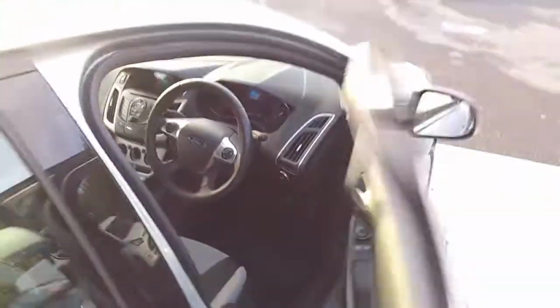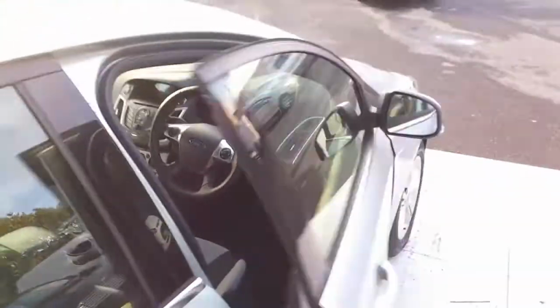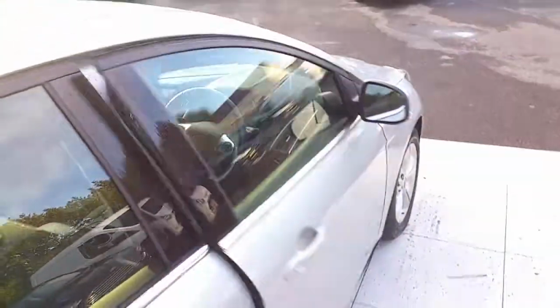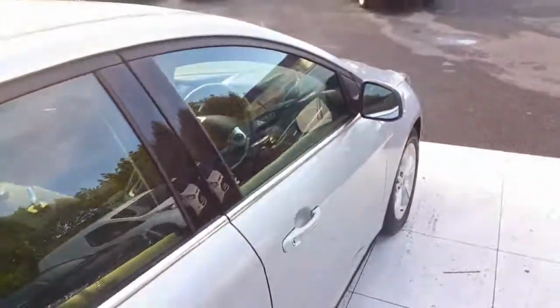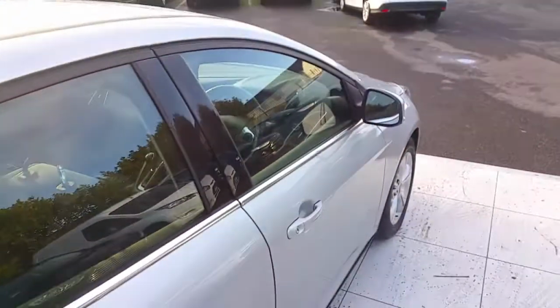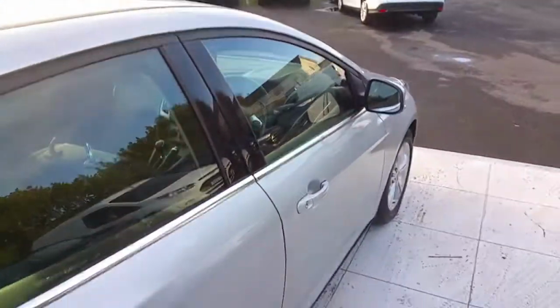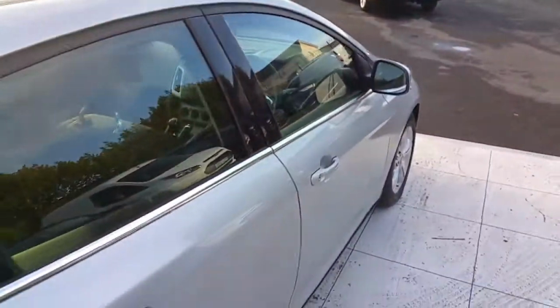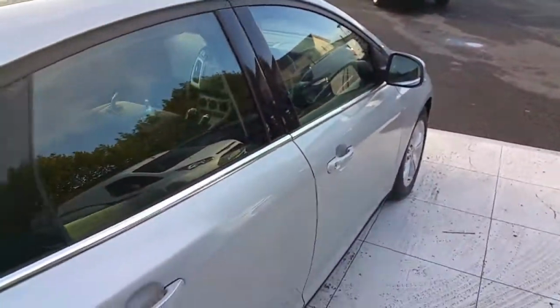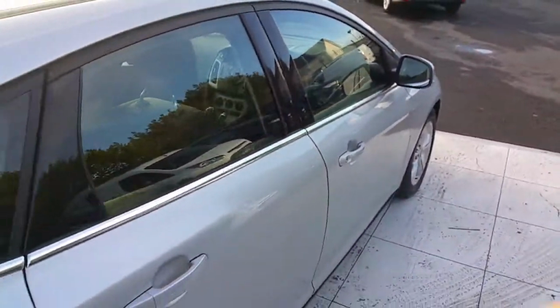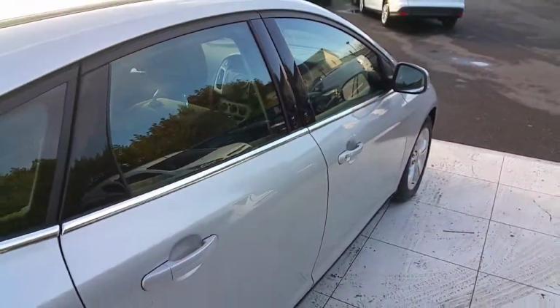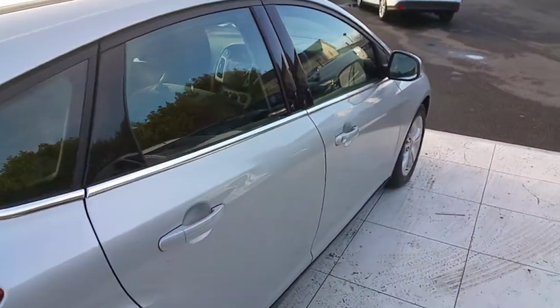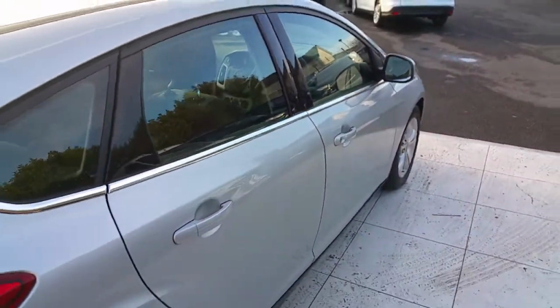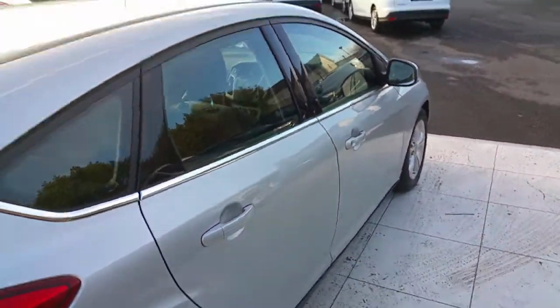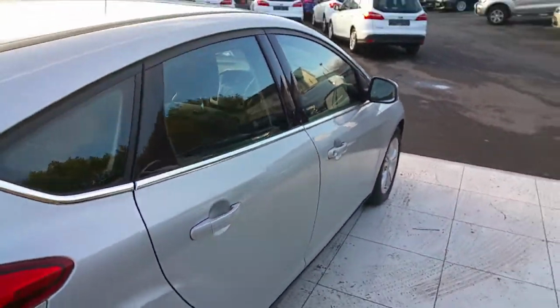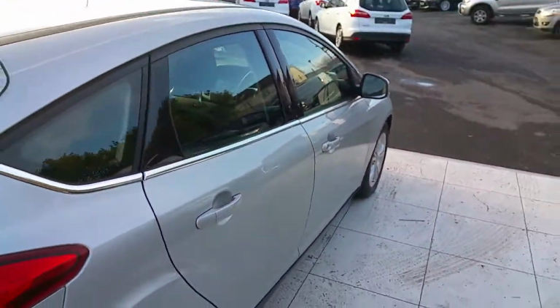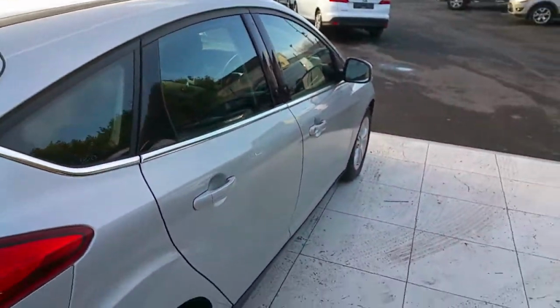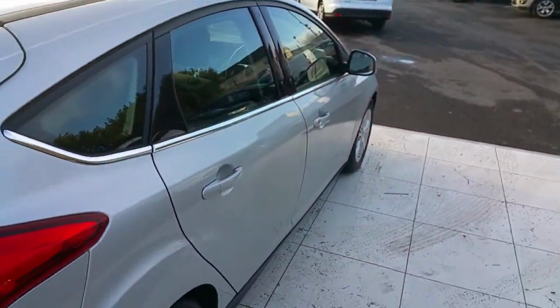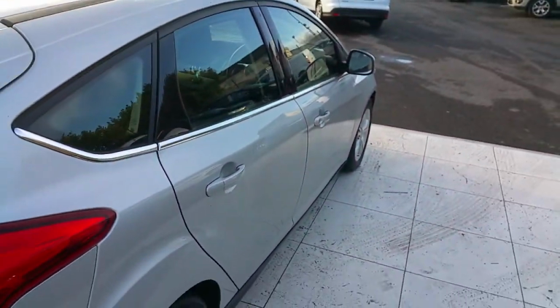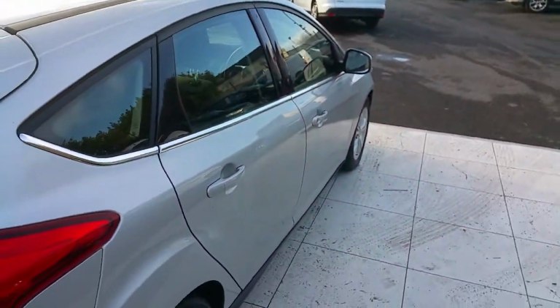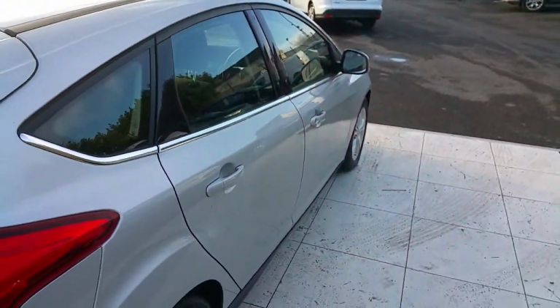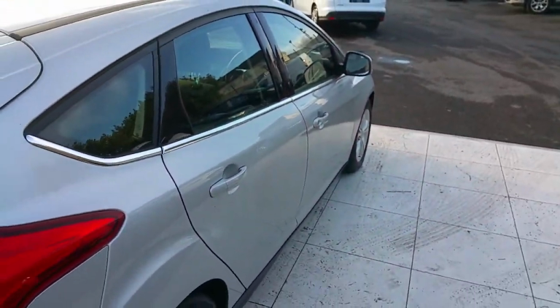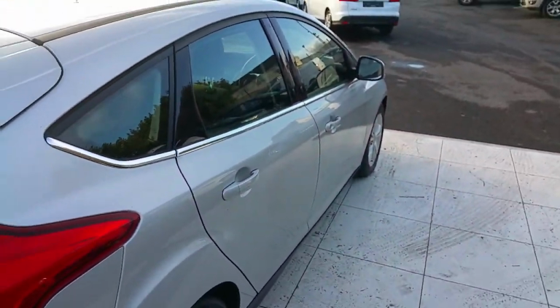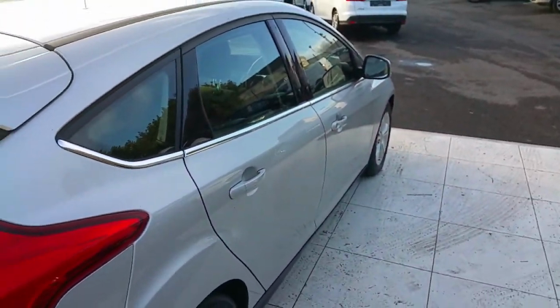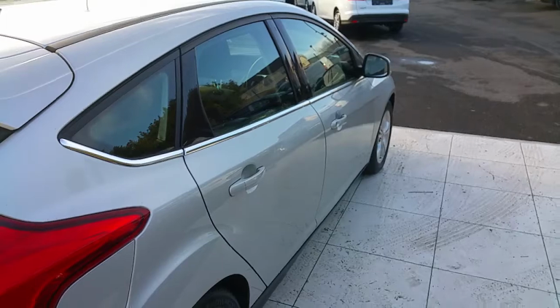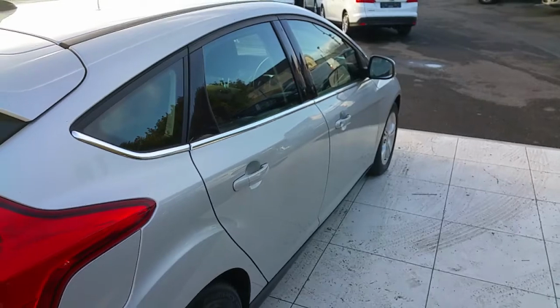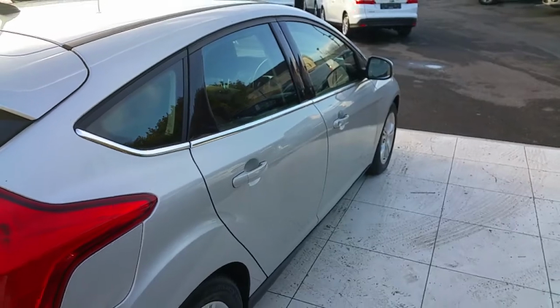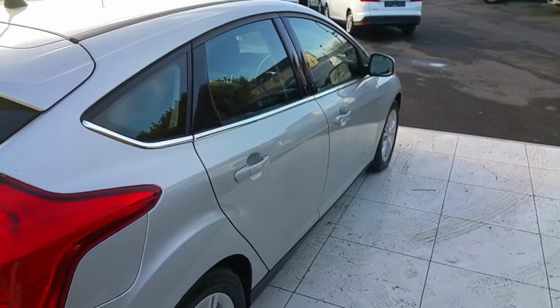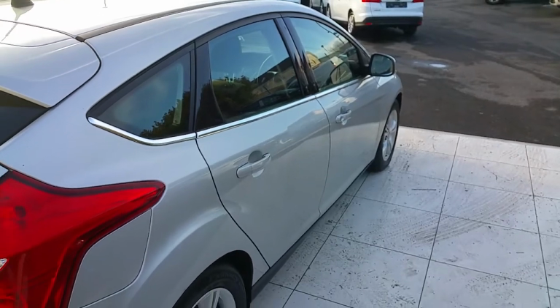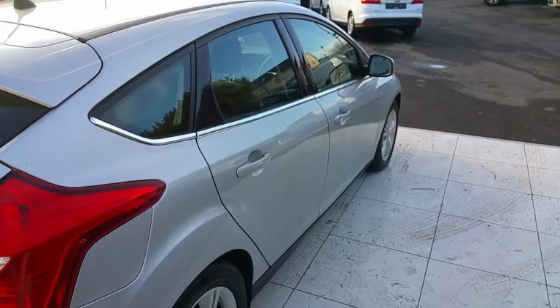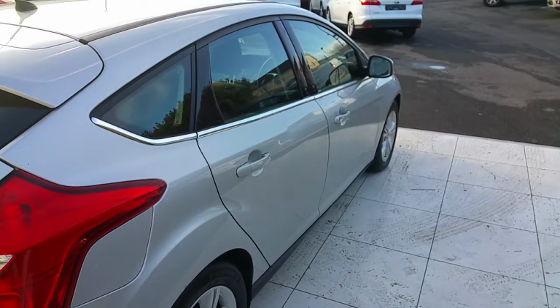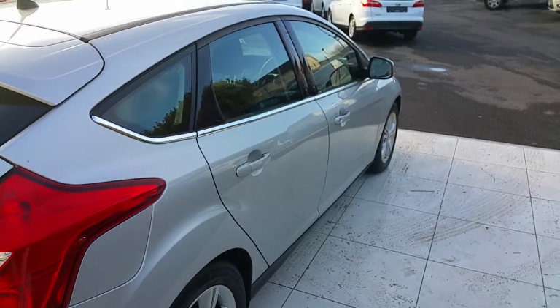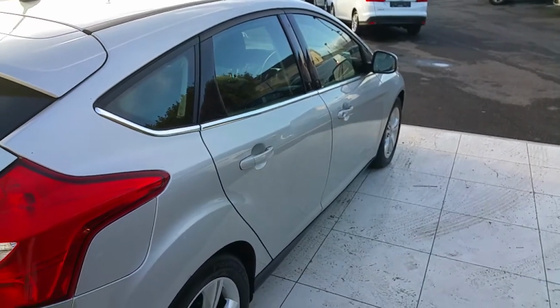If you want to know more about this car, please visit Joe Duffy Ford or go online at joeduffyford.ie.